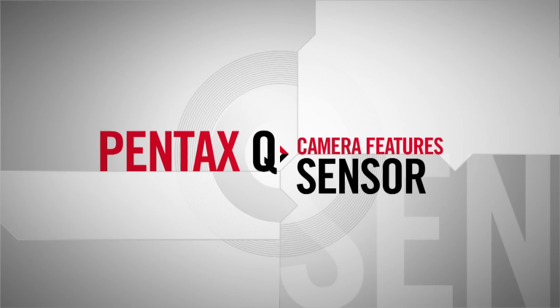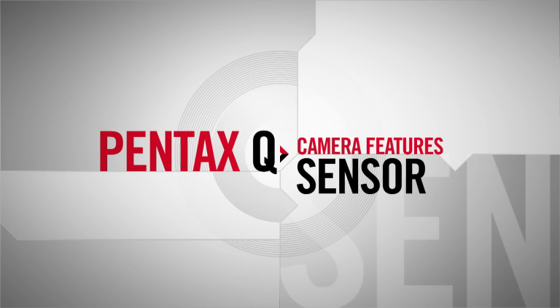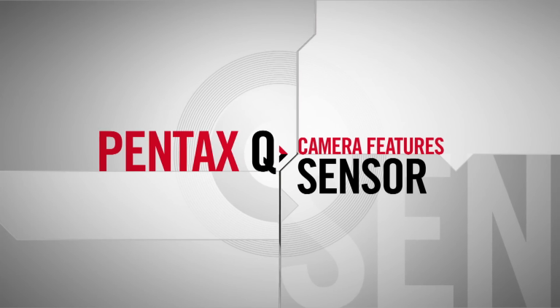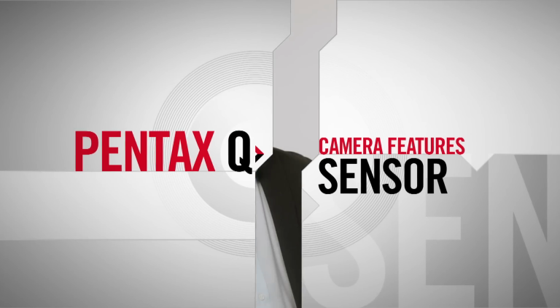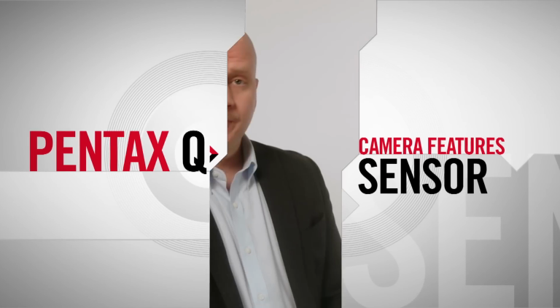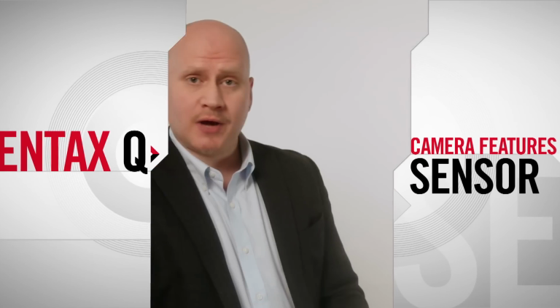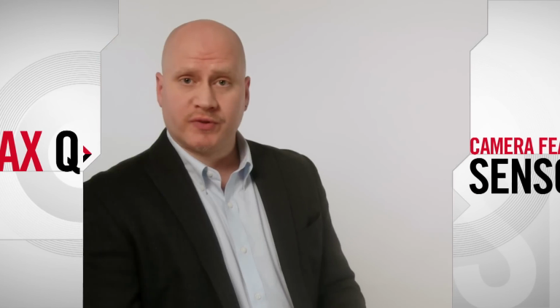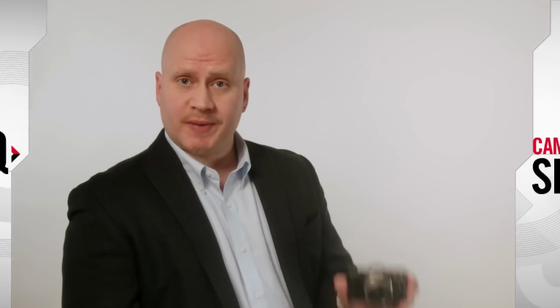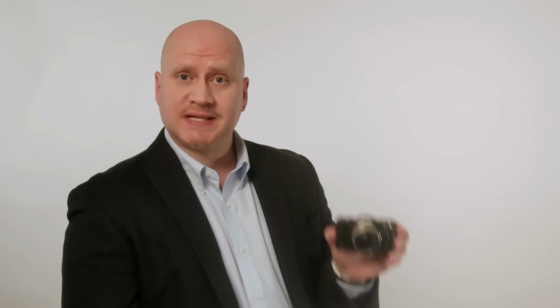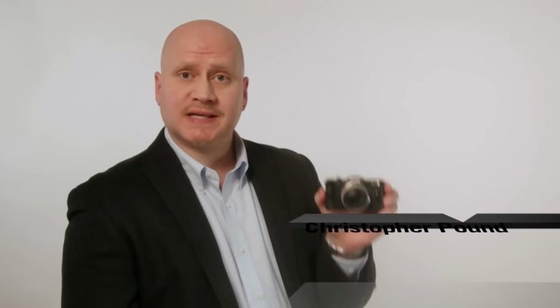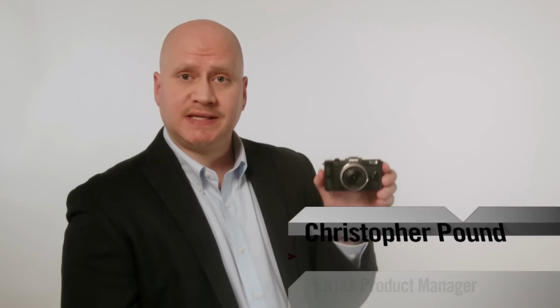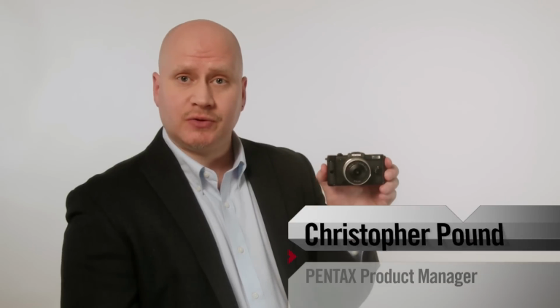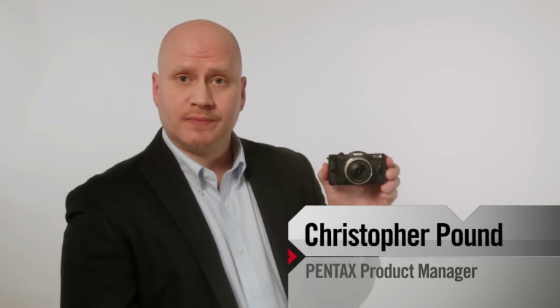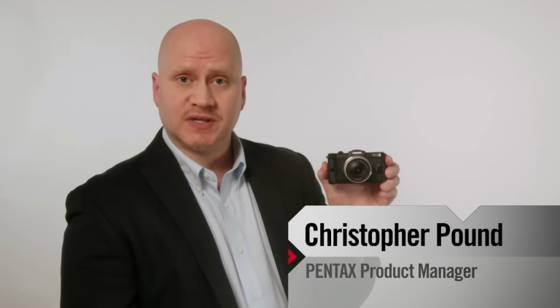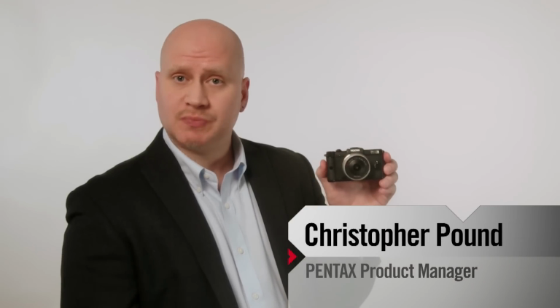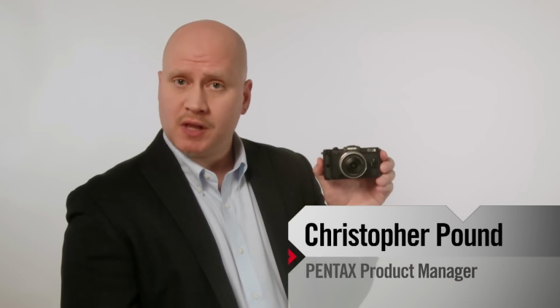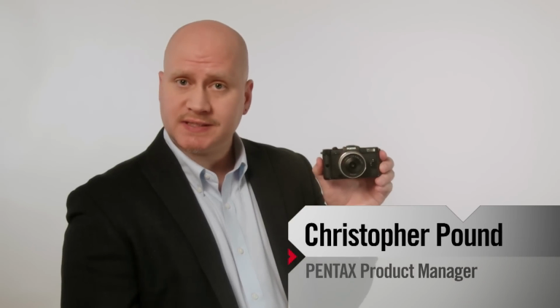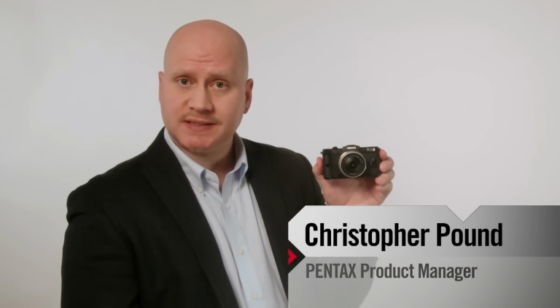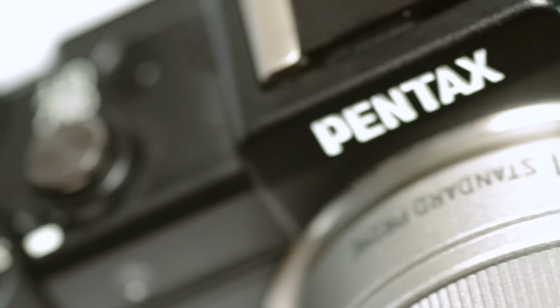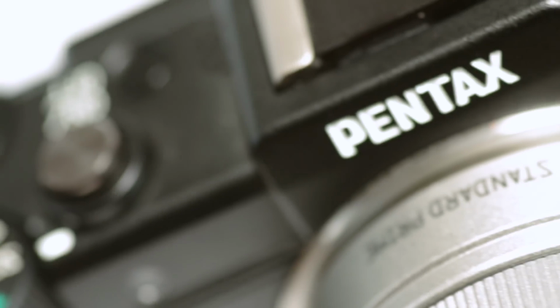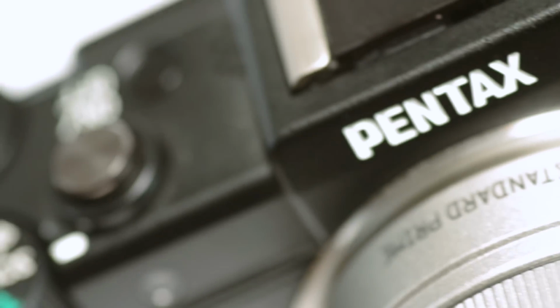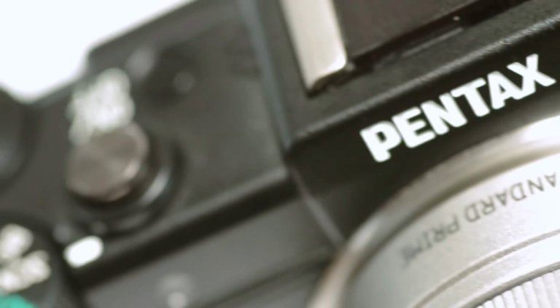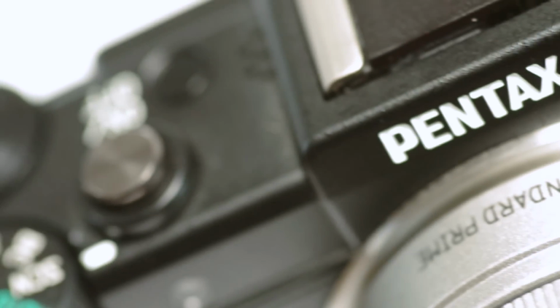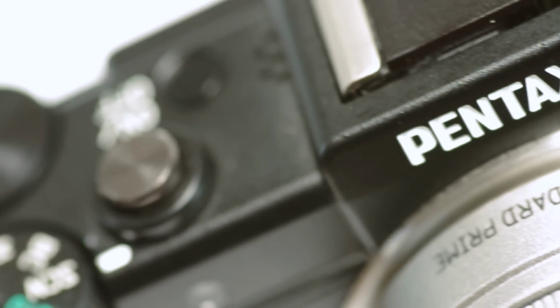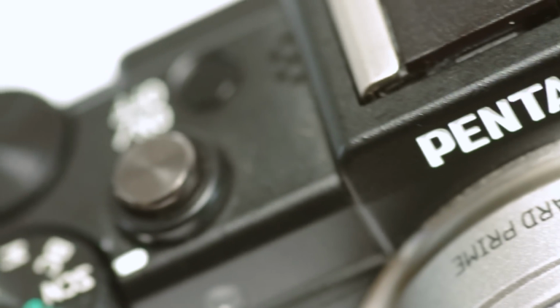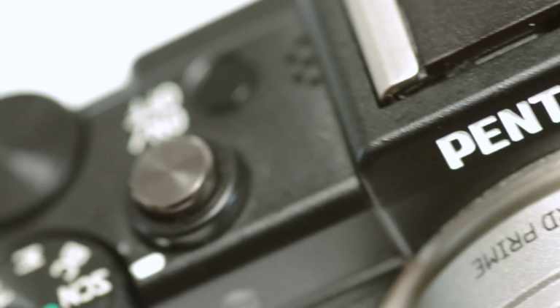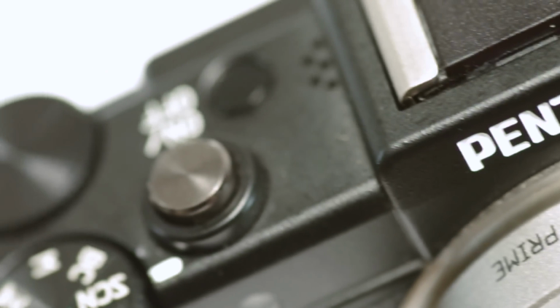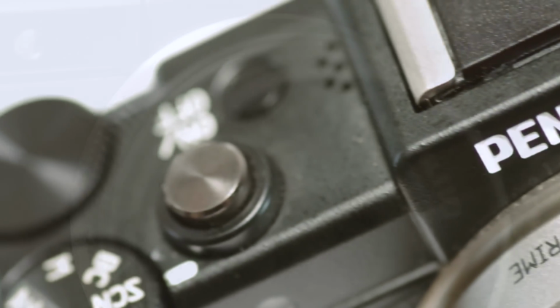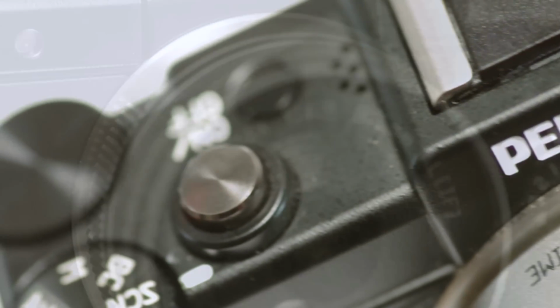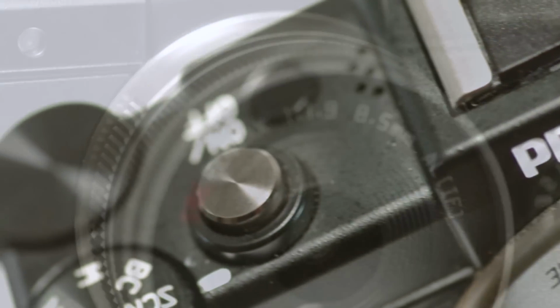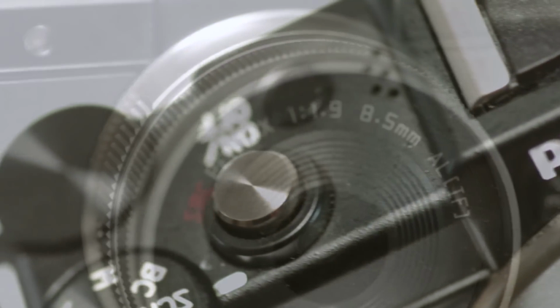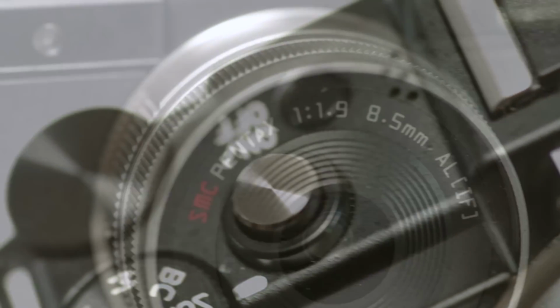I'm Christopher Pound with the Pentax Q, the smallest, lightest, interchangeable lens camera in the world.